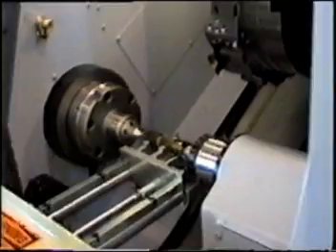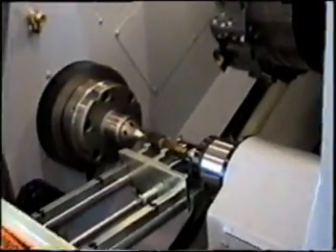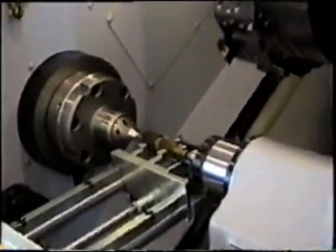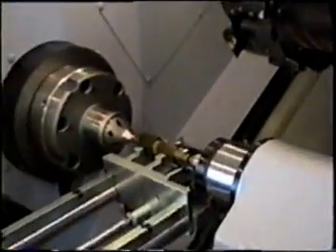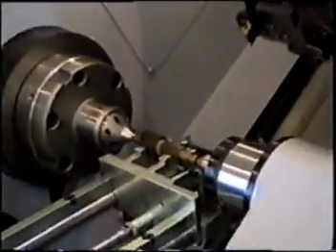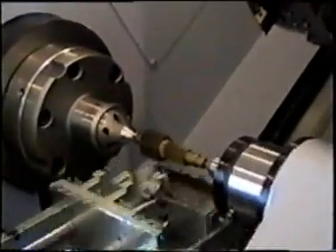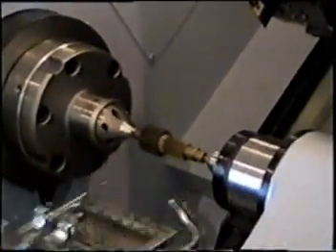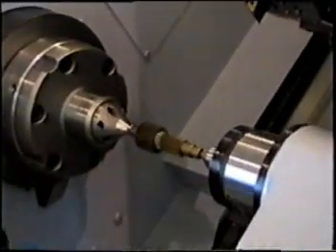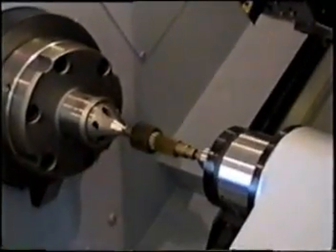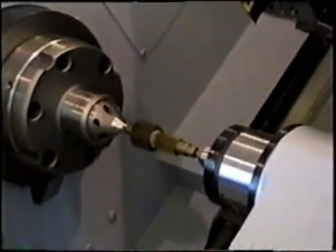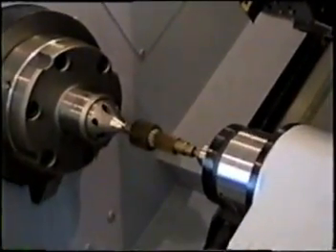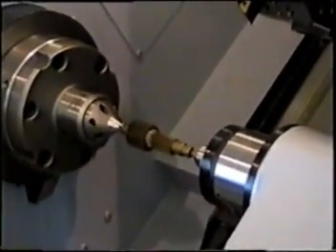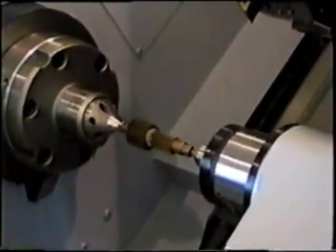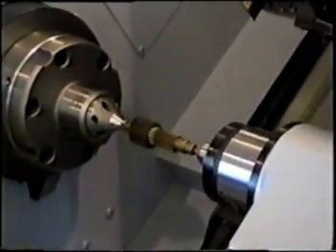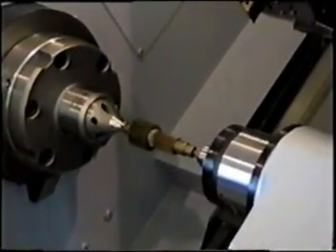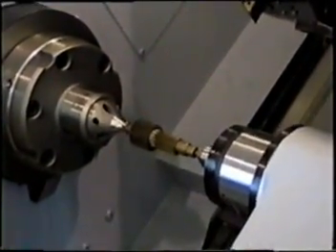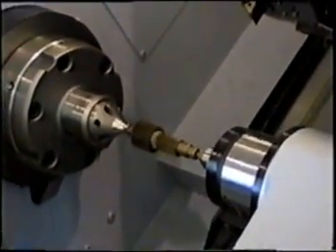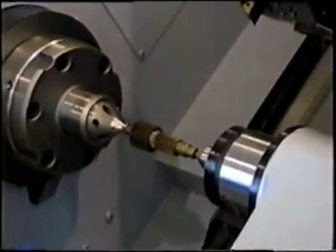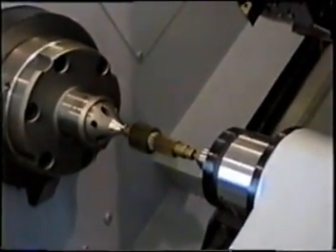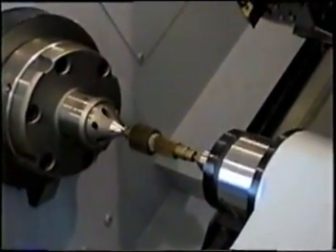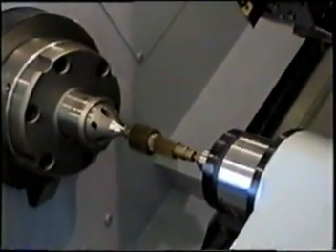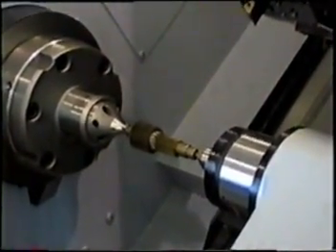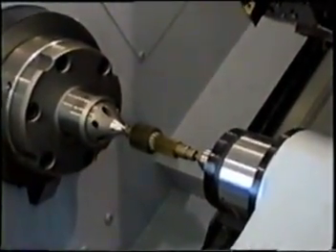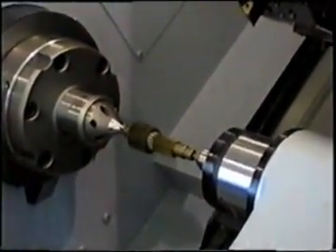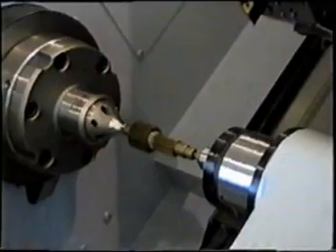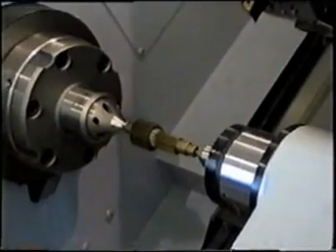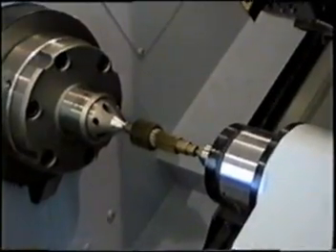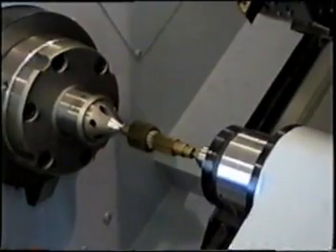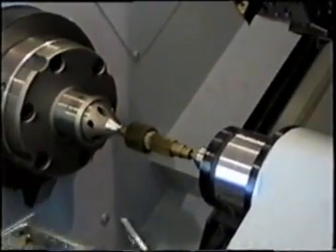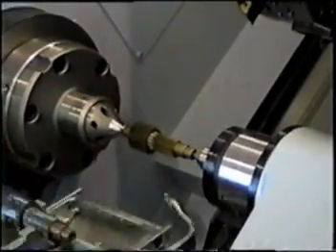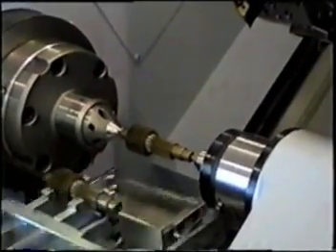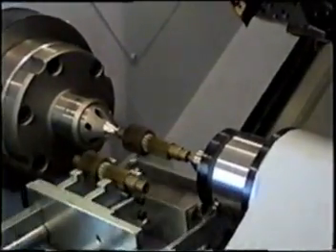Another popular loading application requires us to present the raw part to a face driver and center.